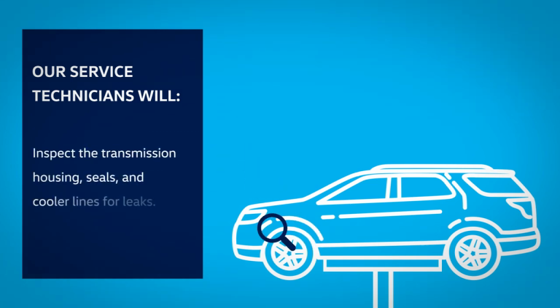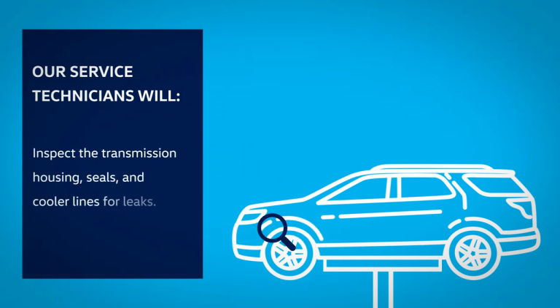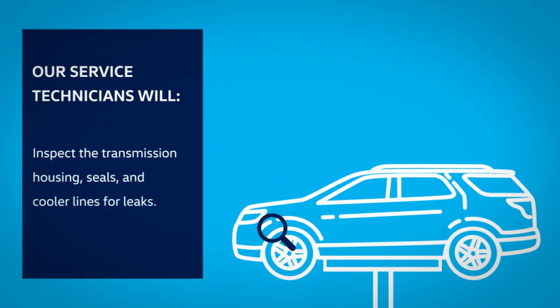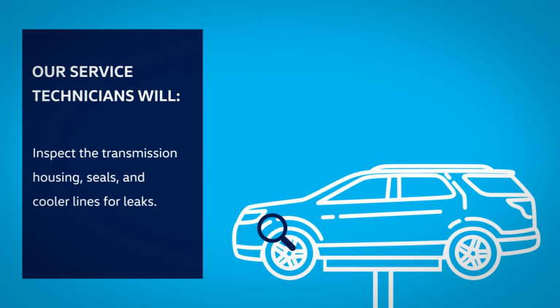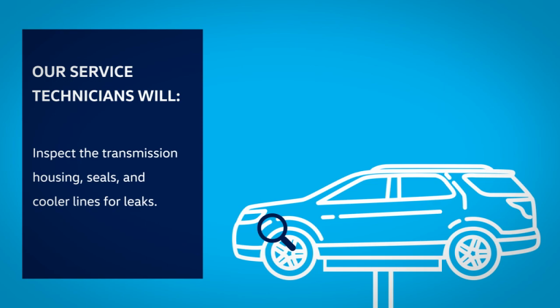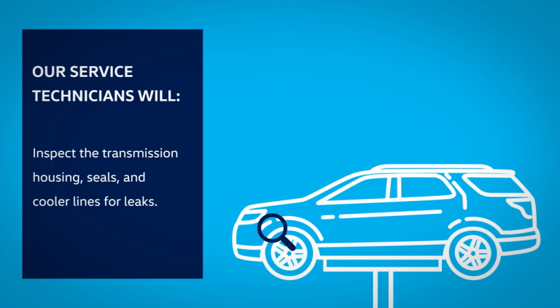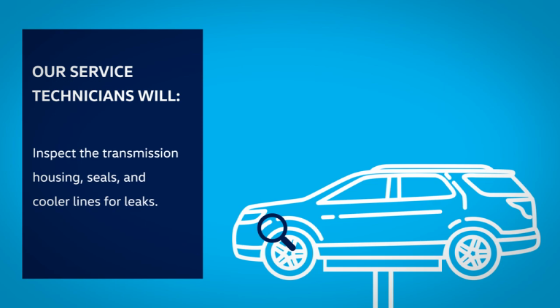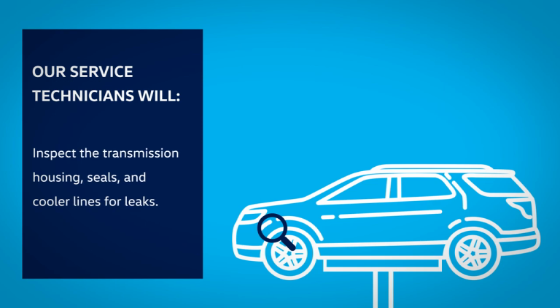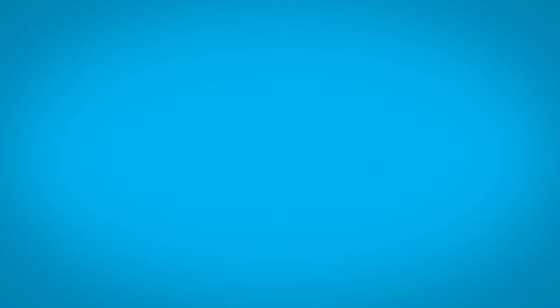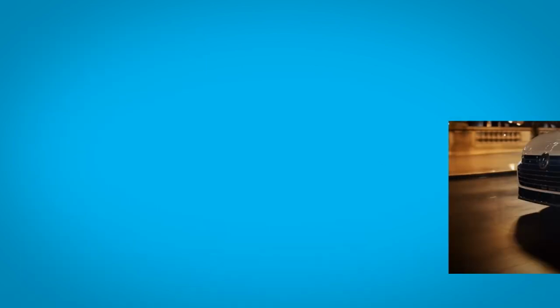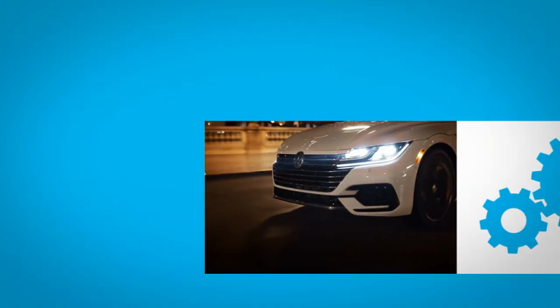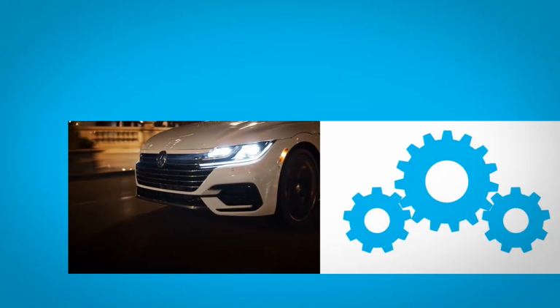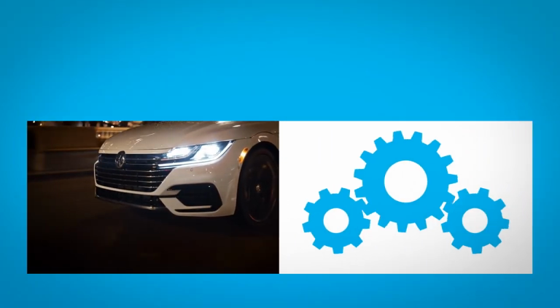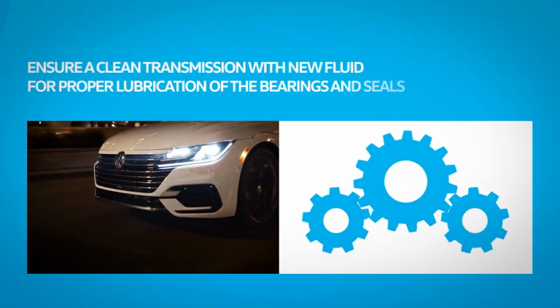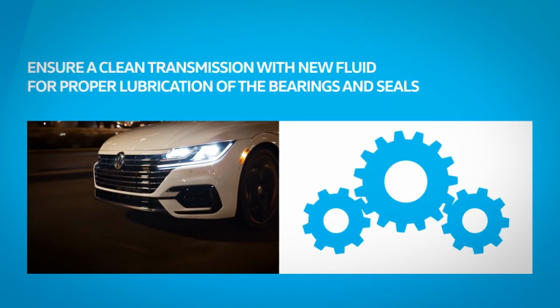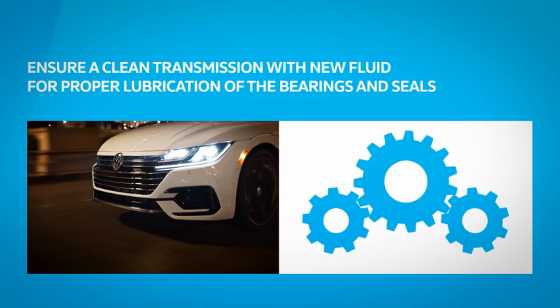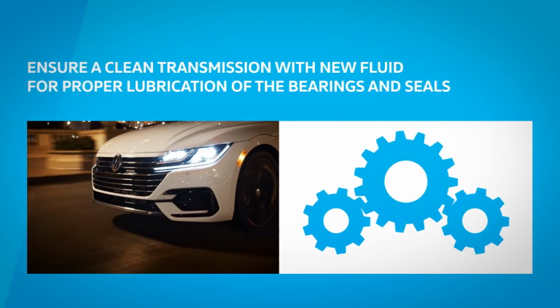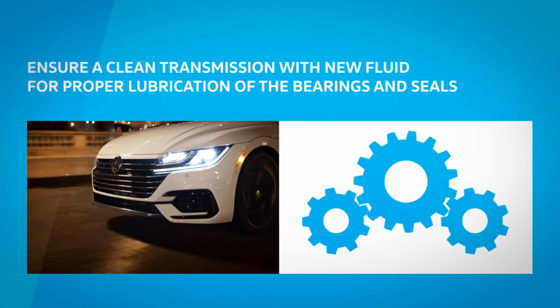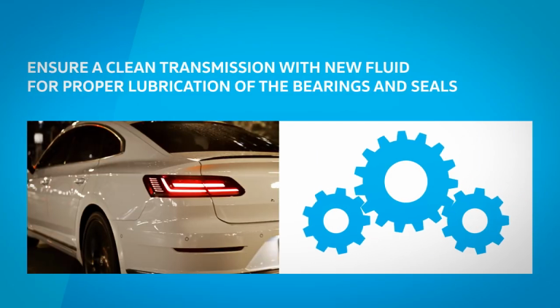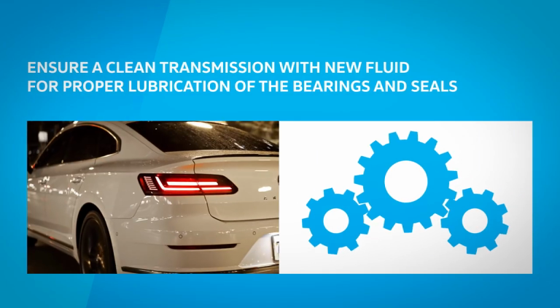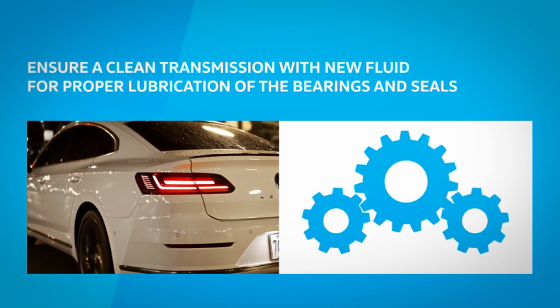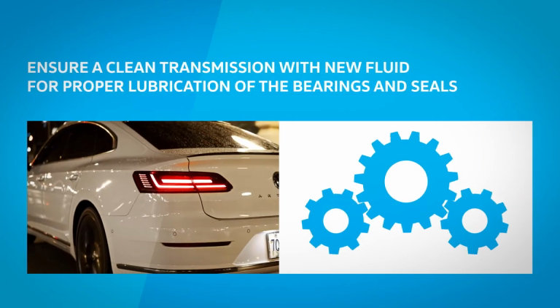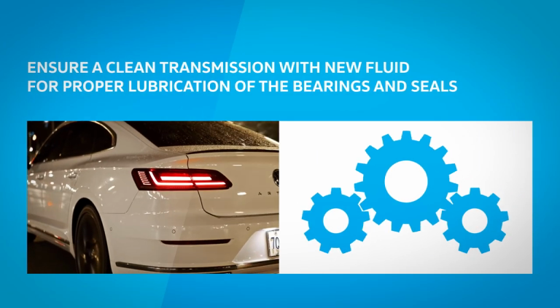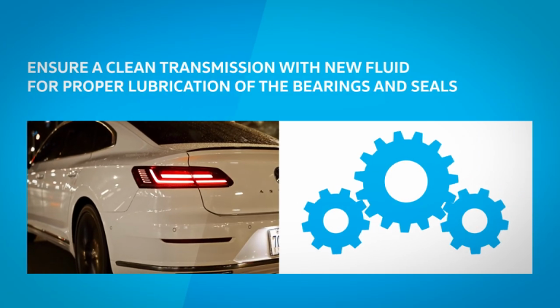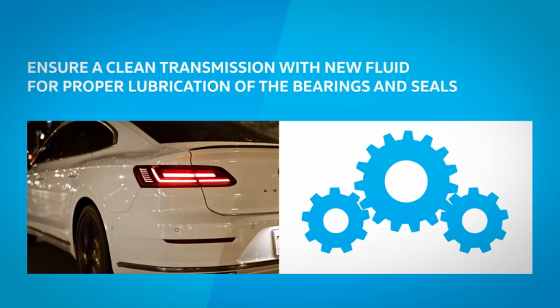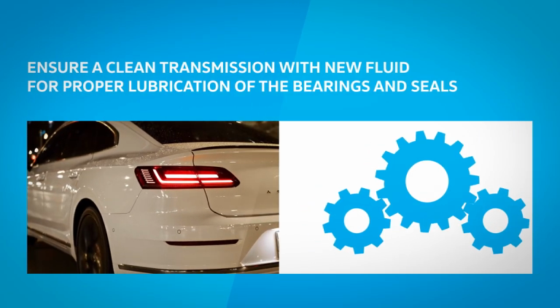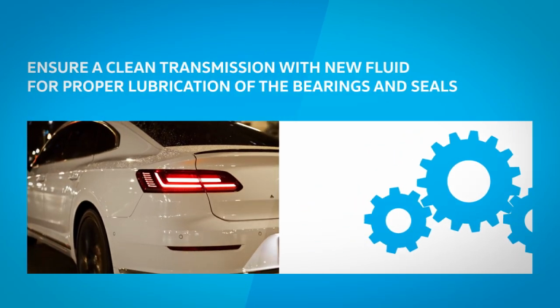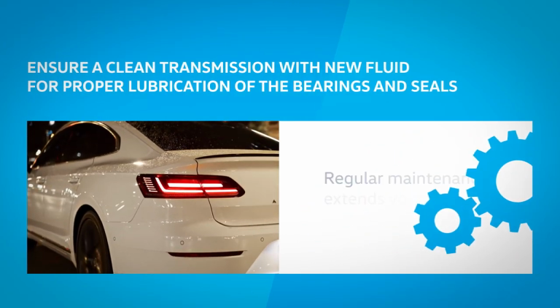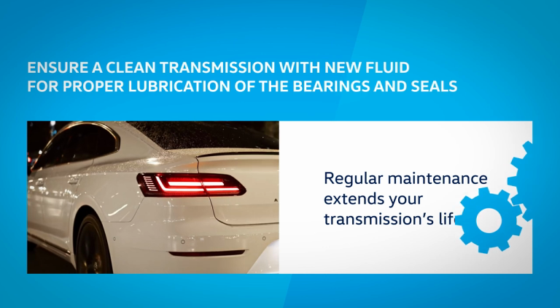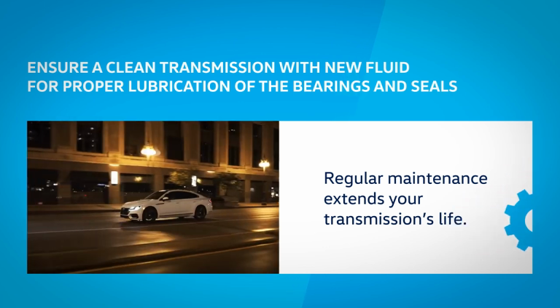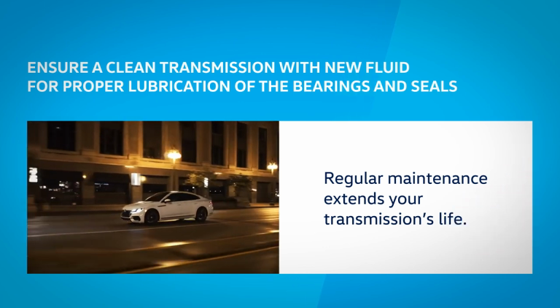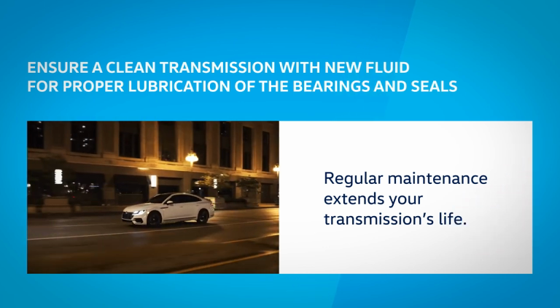Ensure a clean transmission with new fluid for proper lubrication of the bearings and seals to extend your transmission's life.